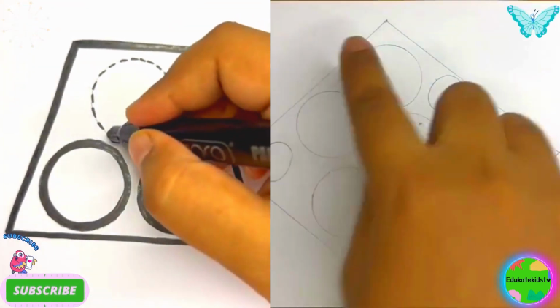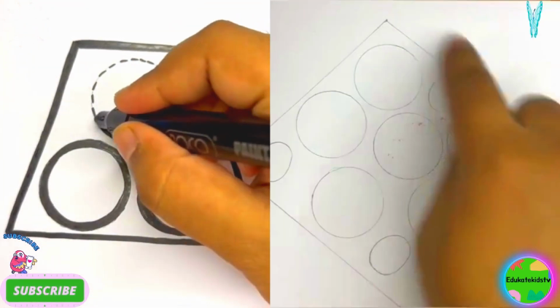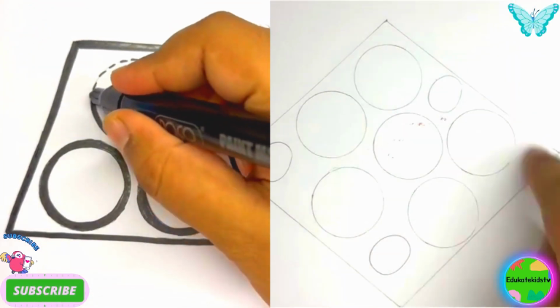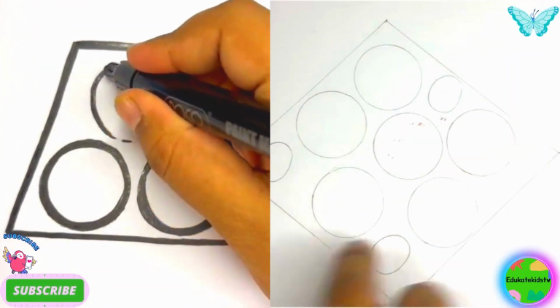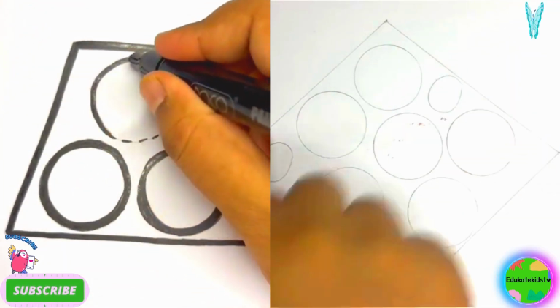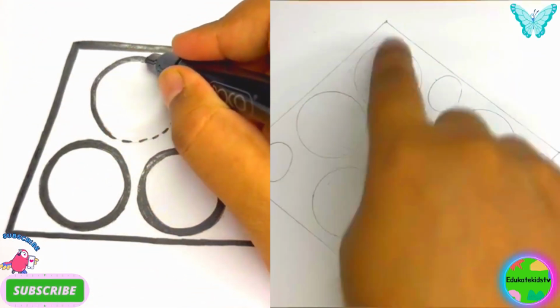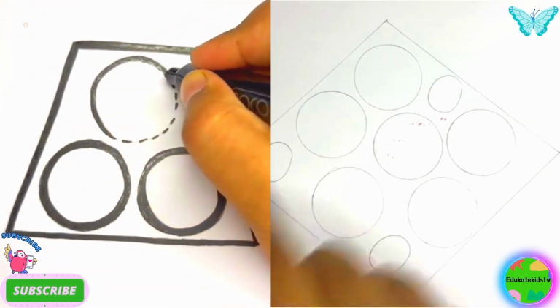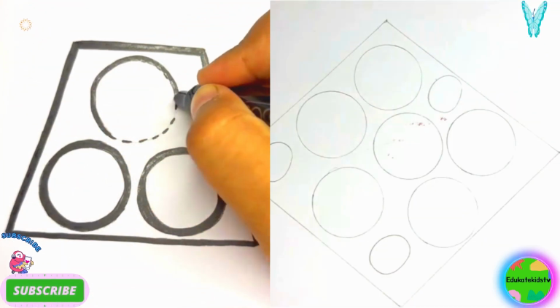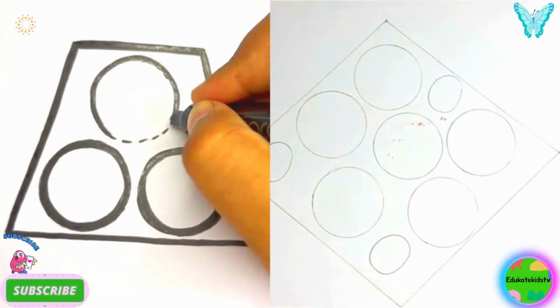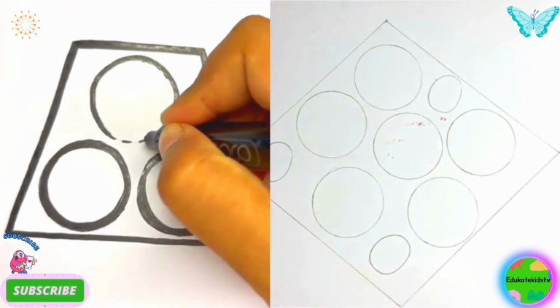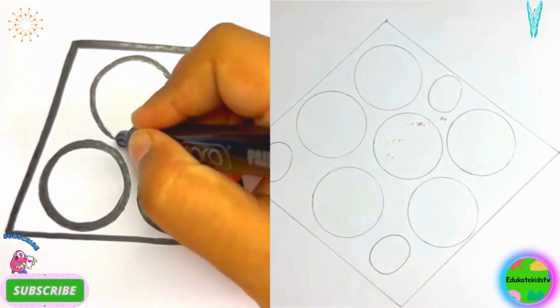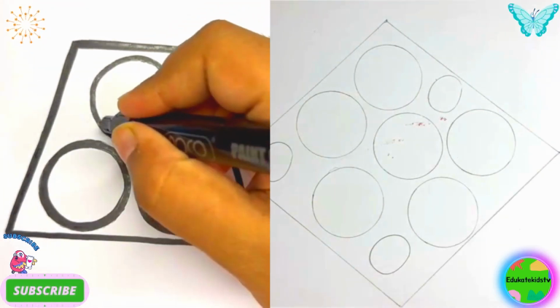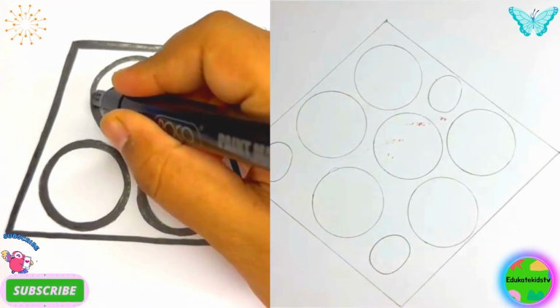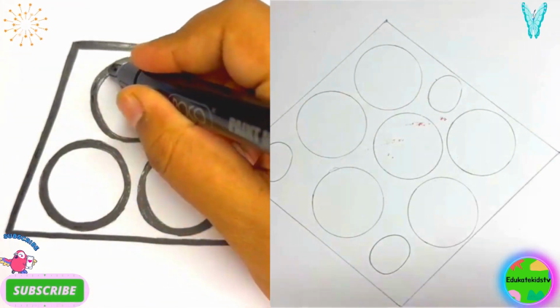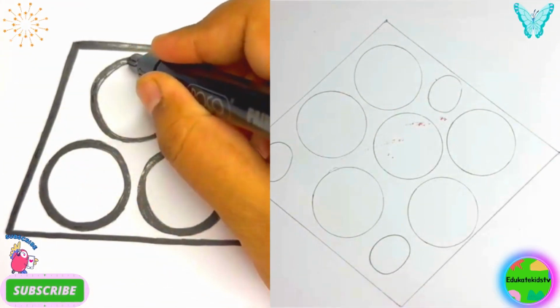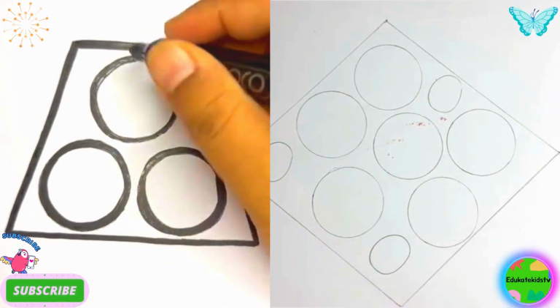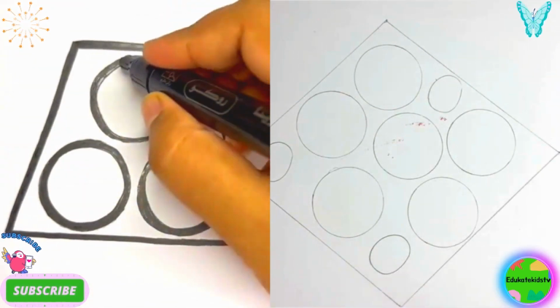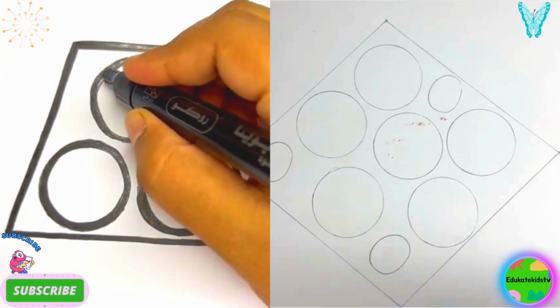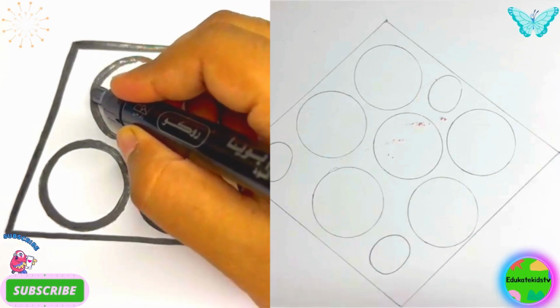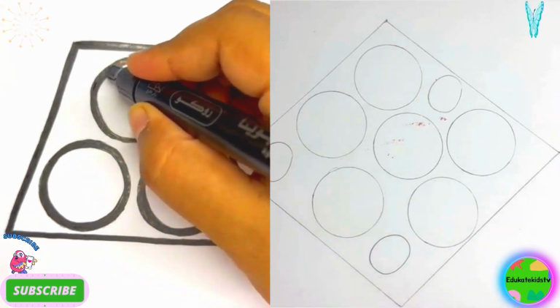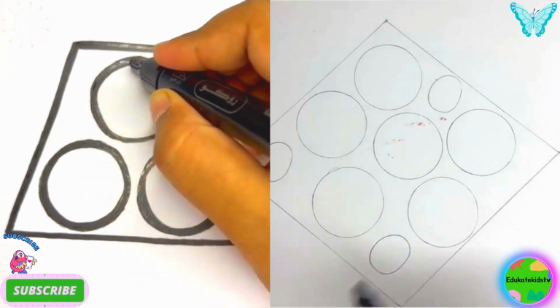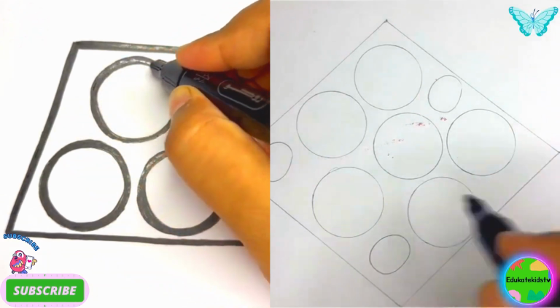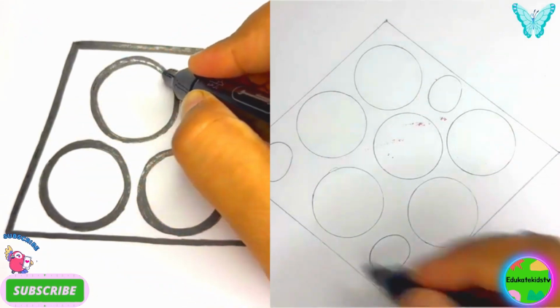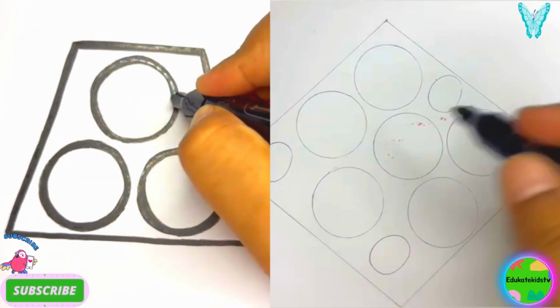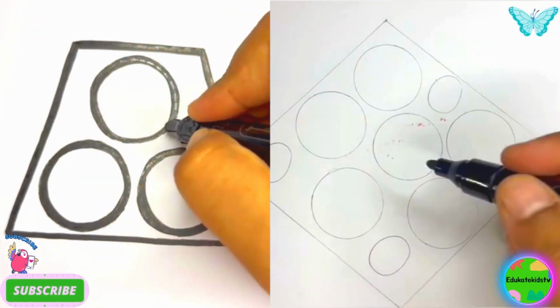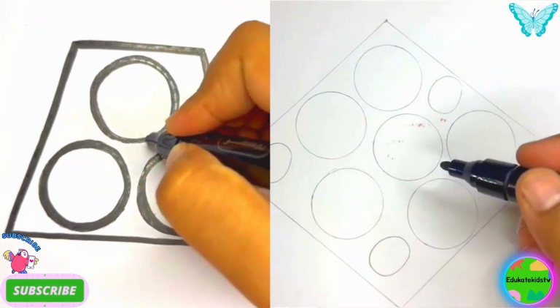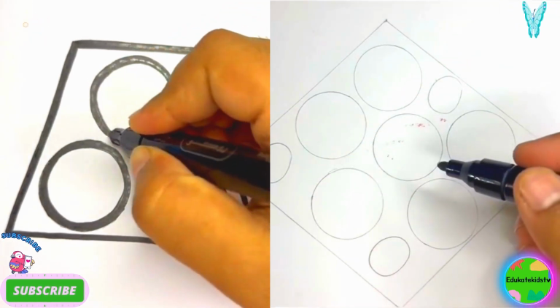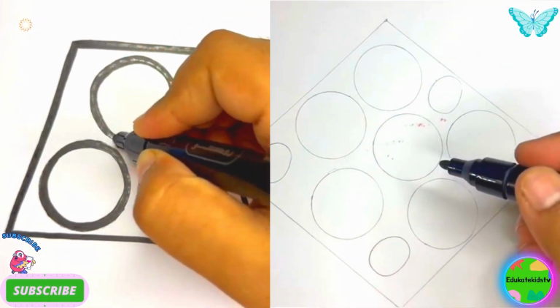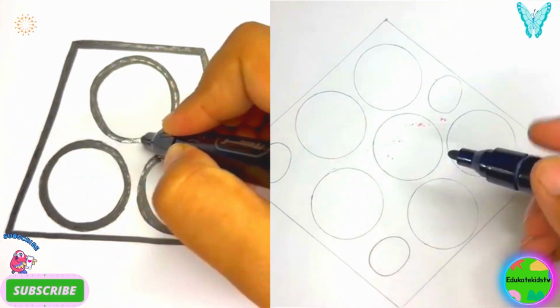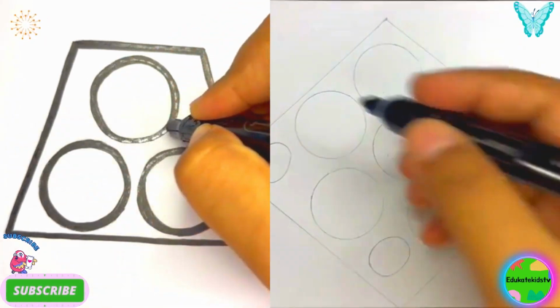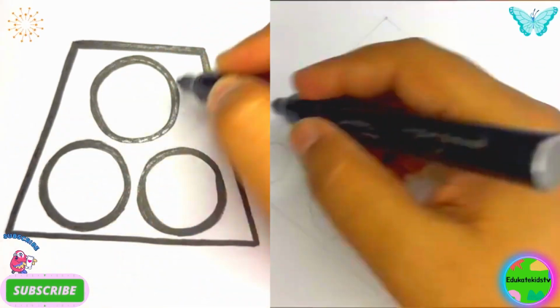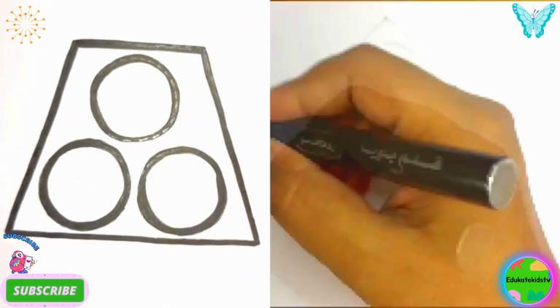A big rhombus having small circles. So let's draw it.